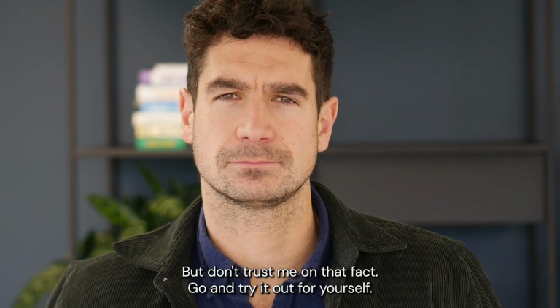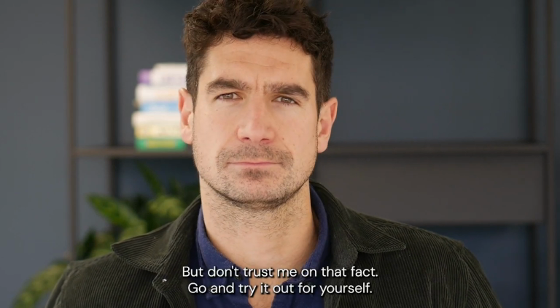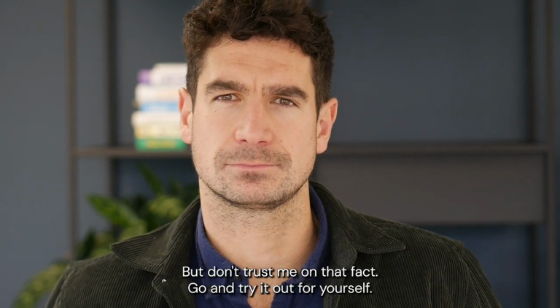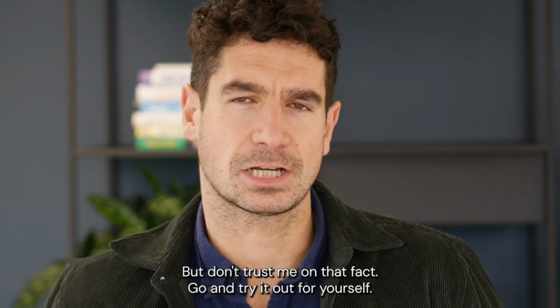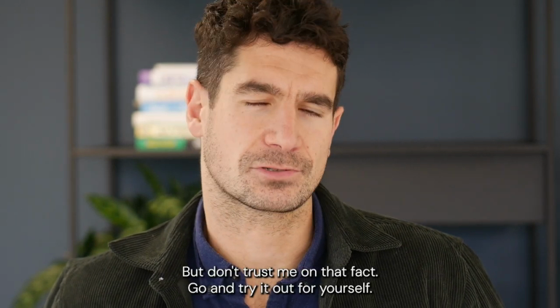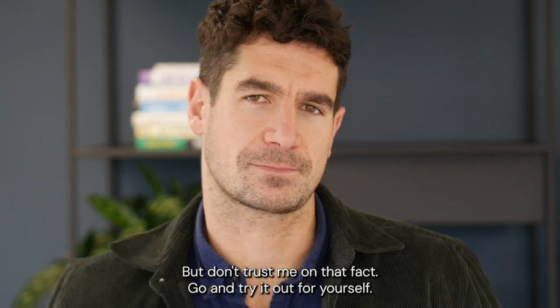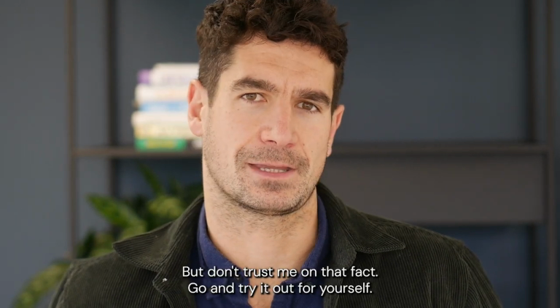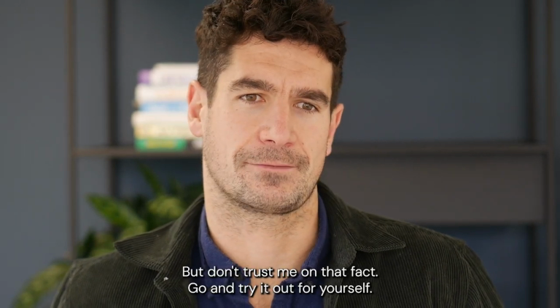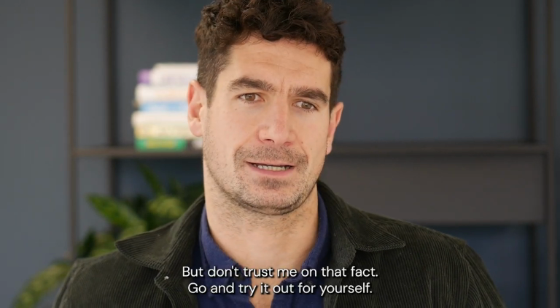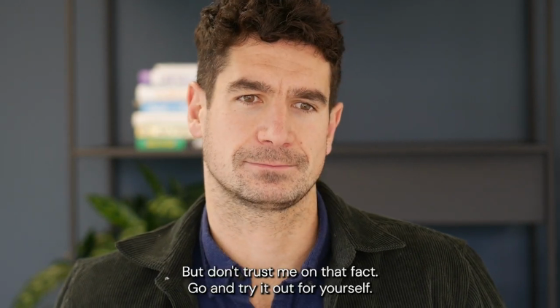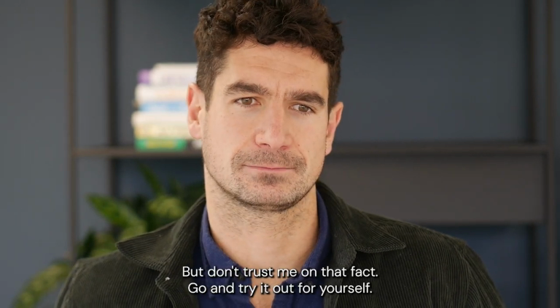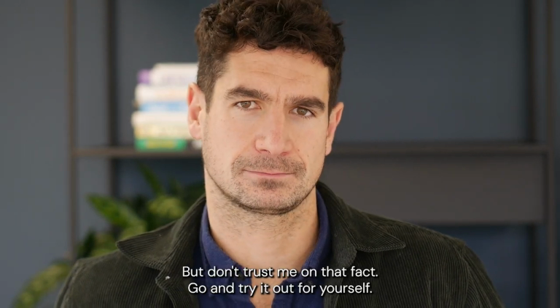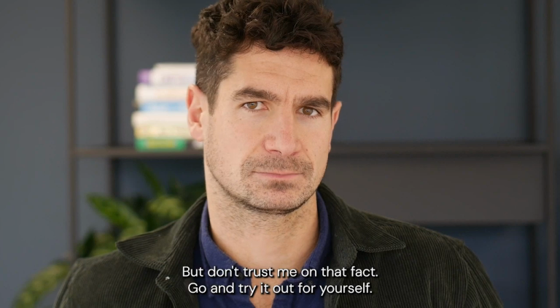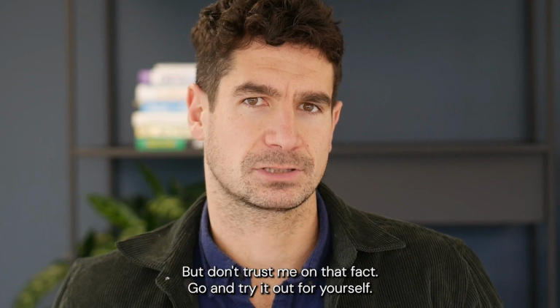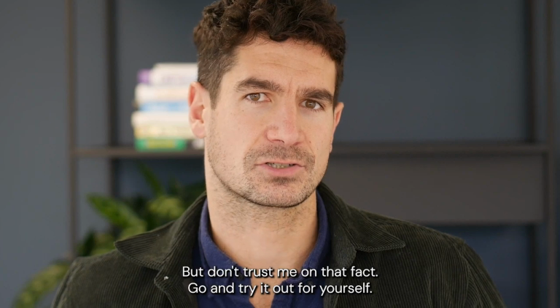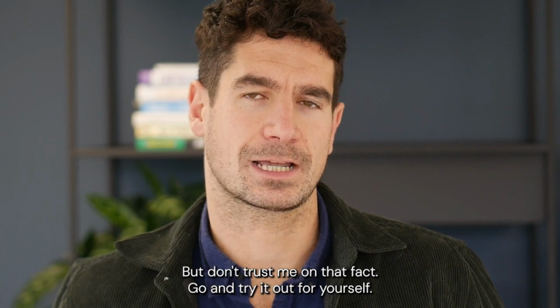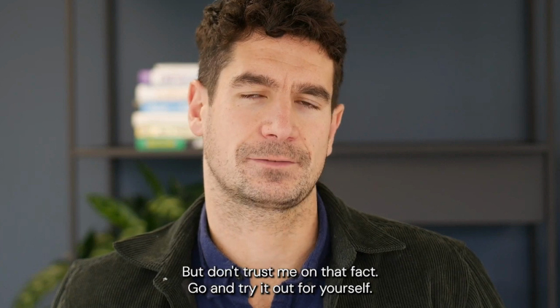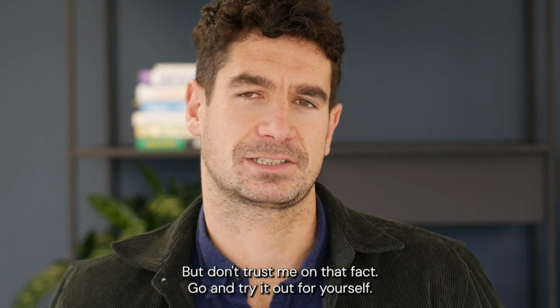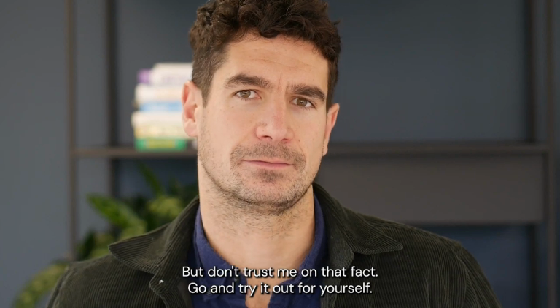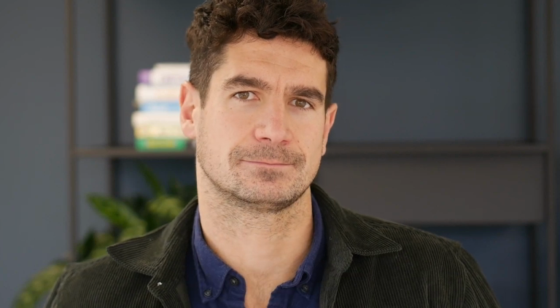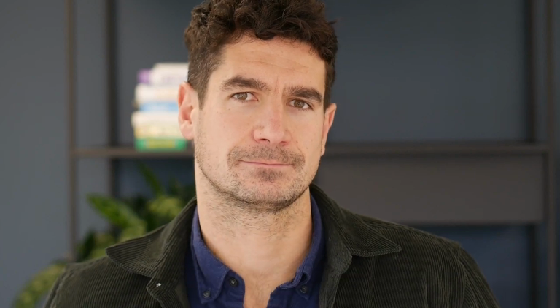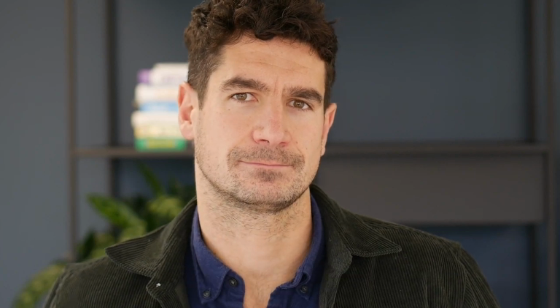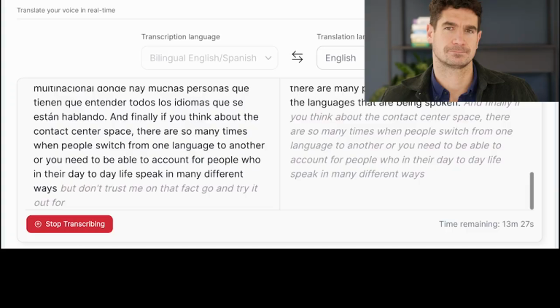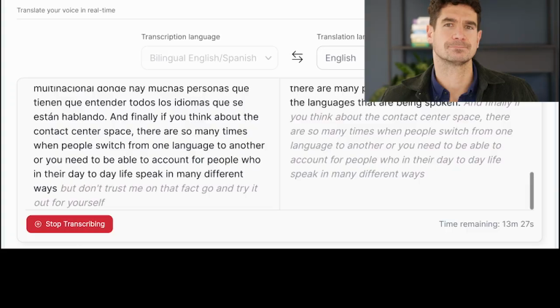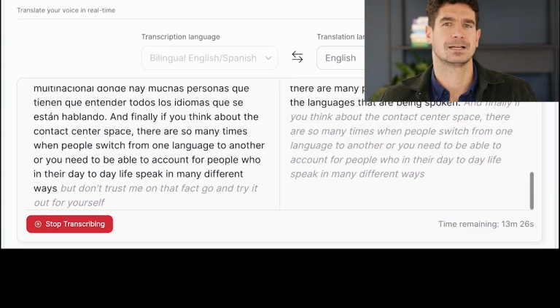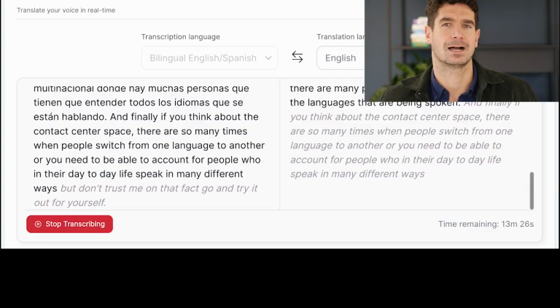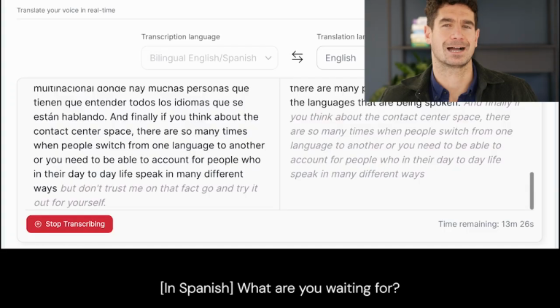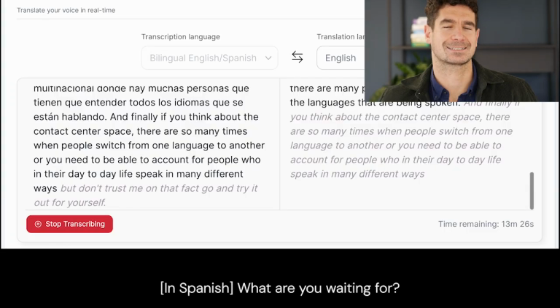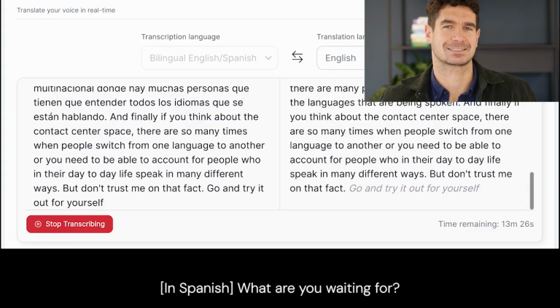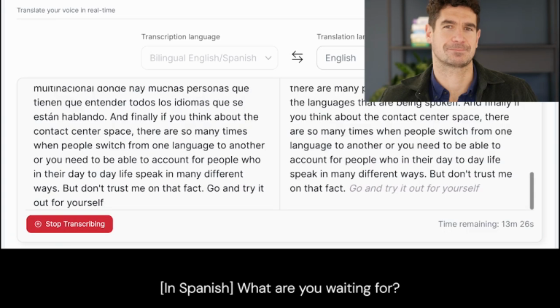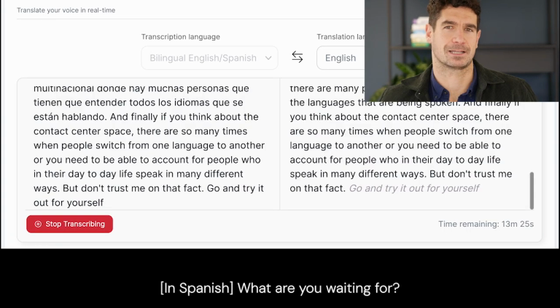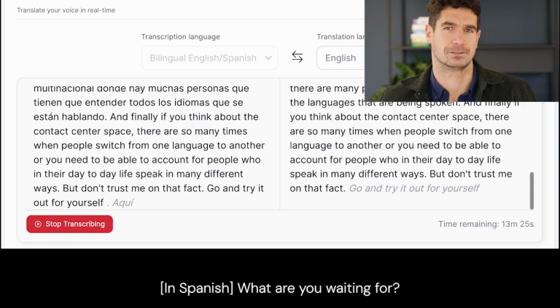But, don't trust me on that fact. Go and try it out for yourself. ¿A qué estás esperando?